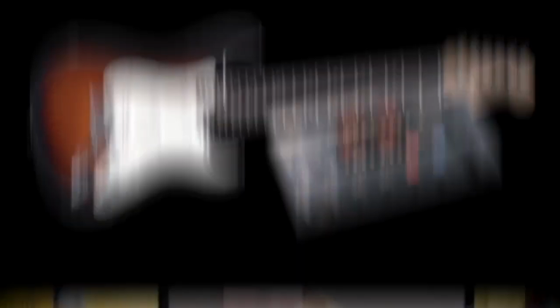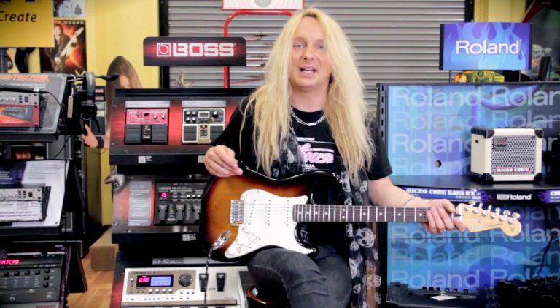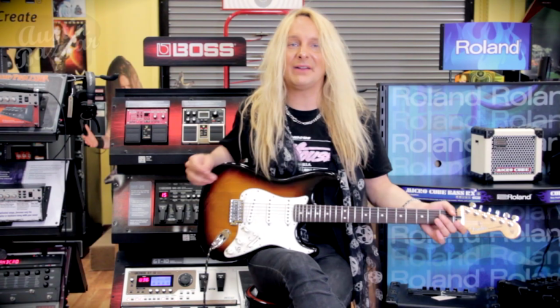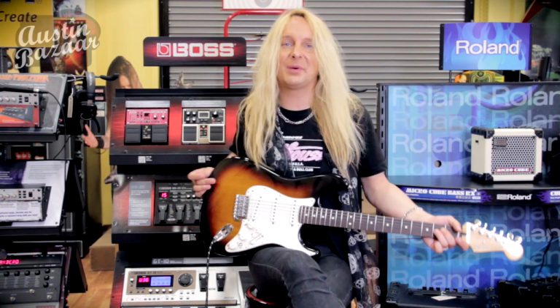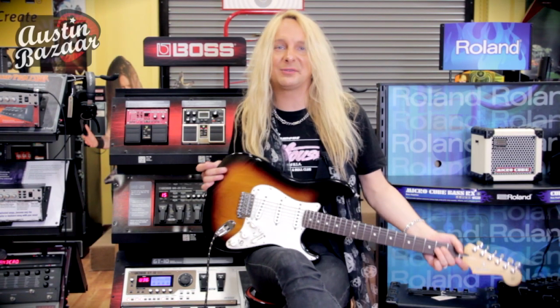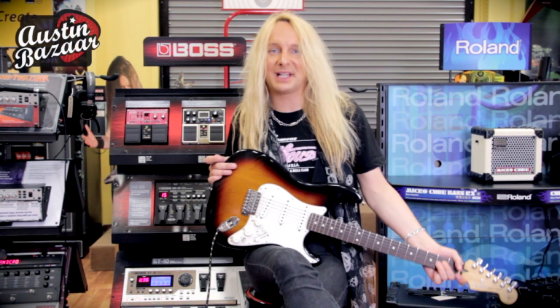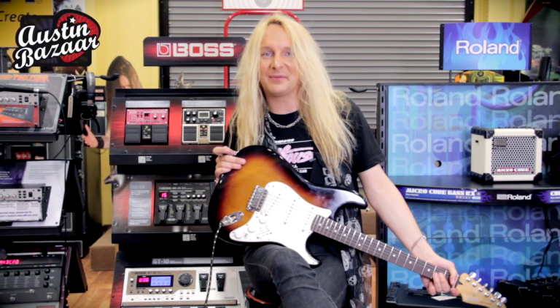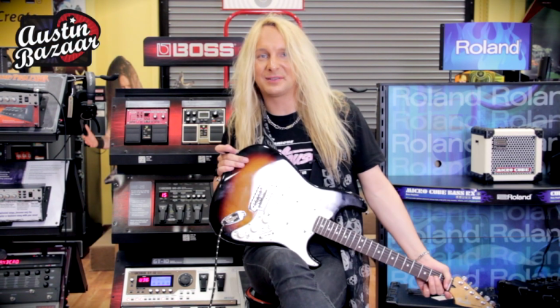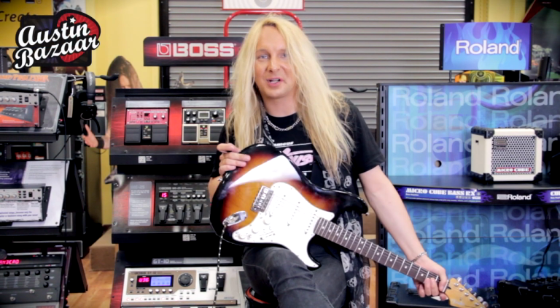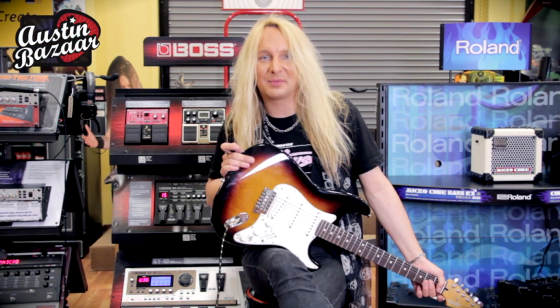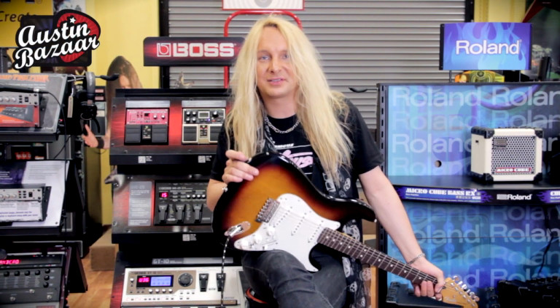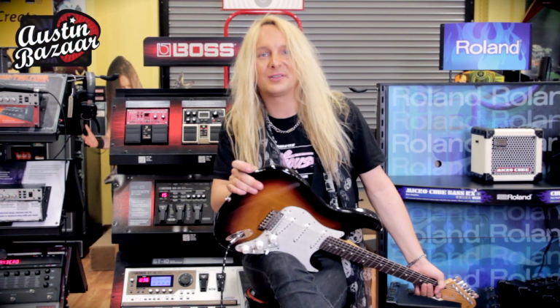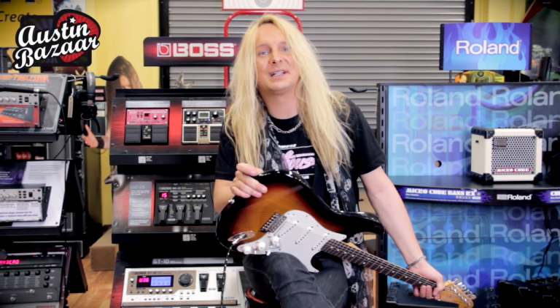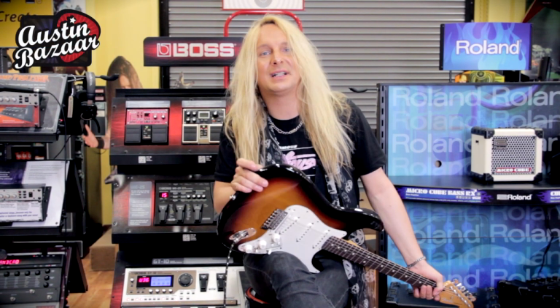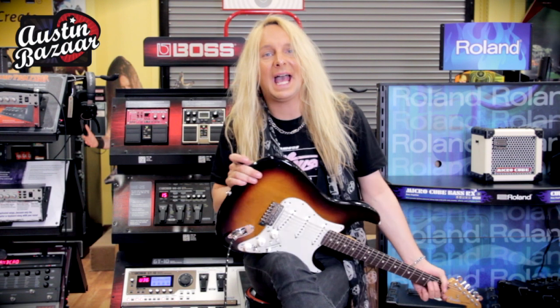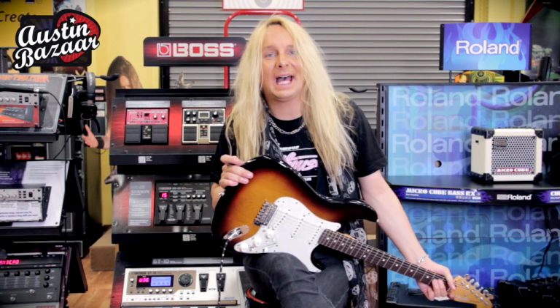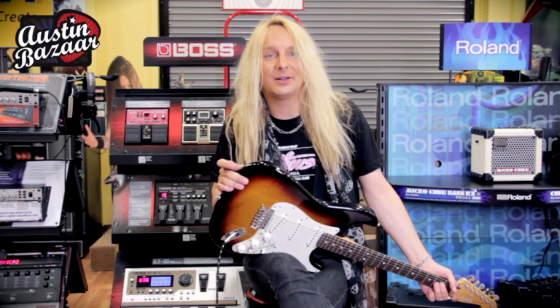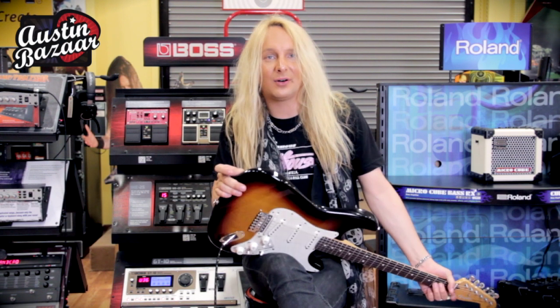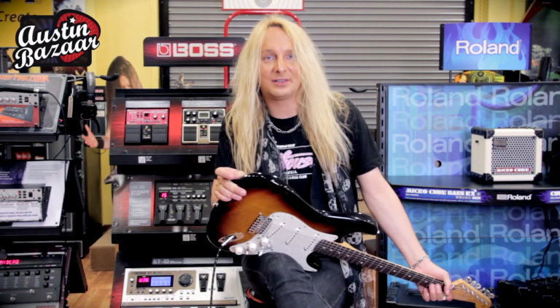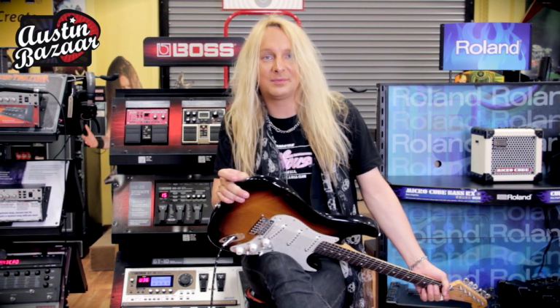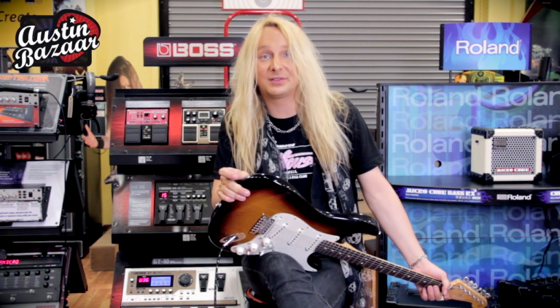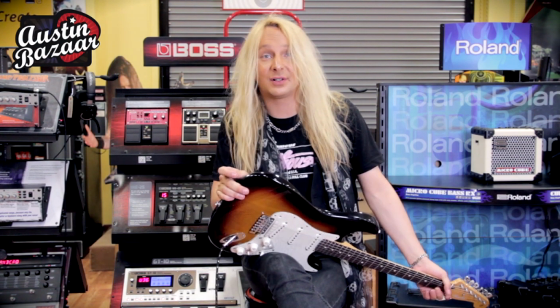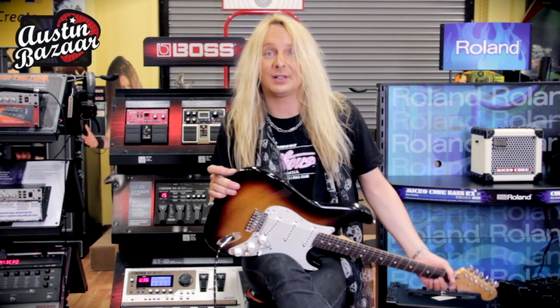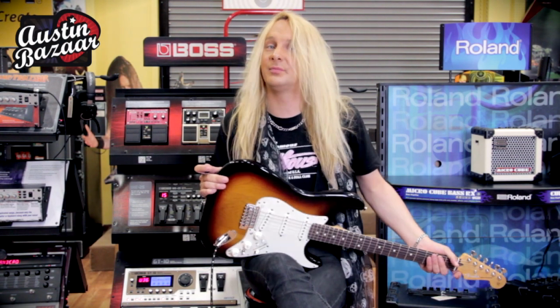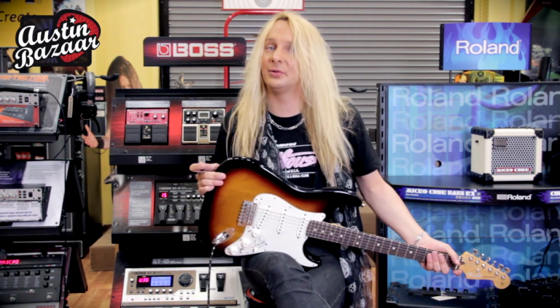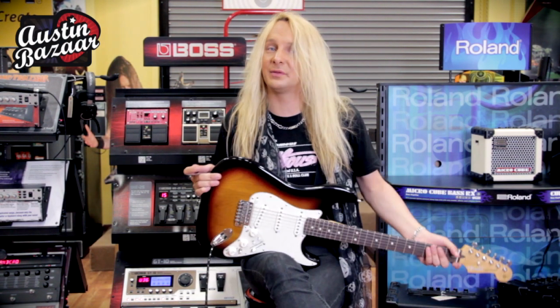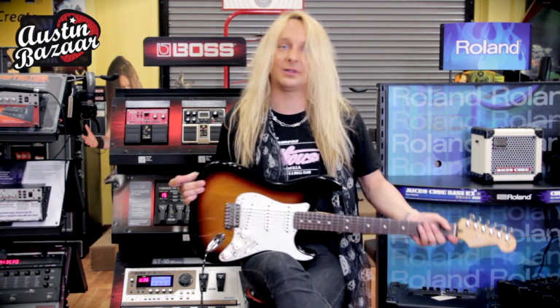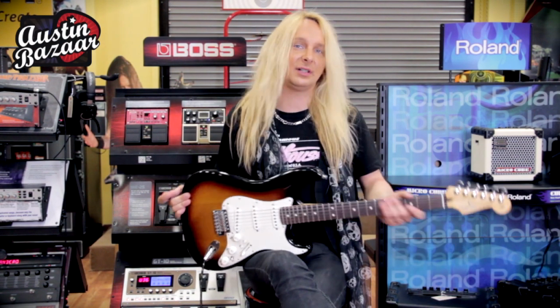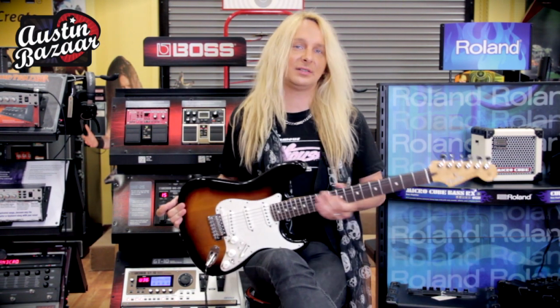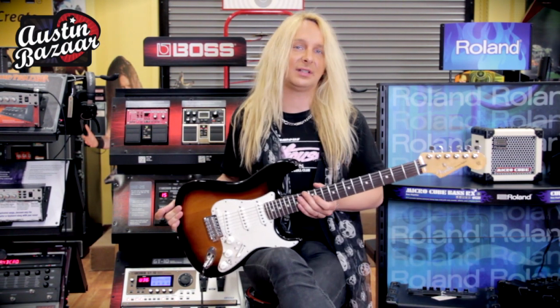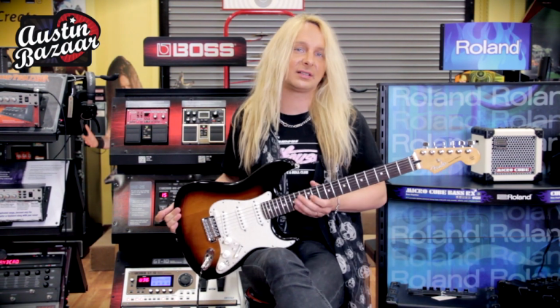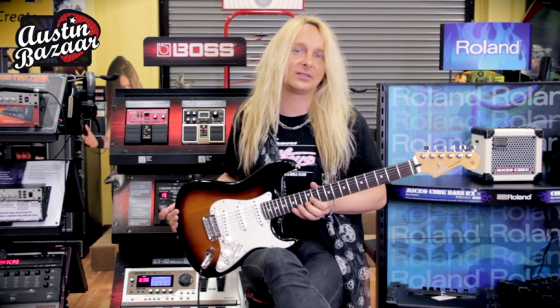Hey everybody, what's happening? Rob Marcello here at Austin Bazaar in beautiful Austin, Texas.